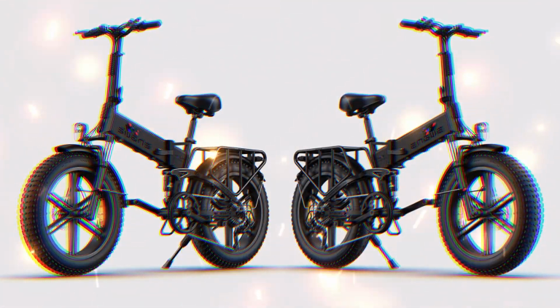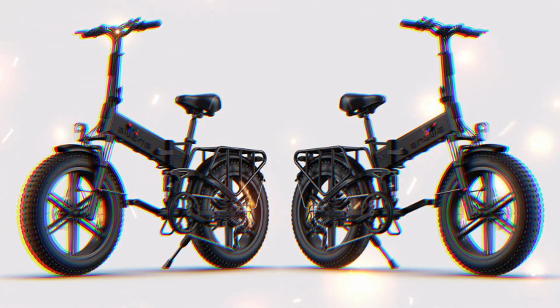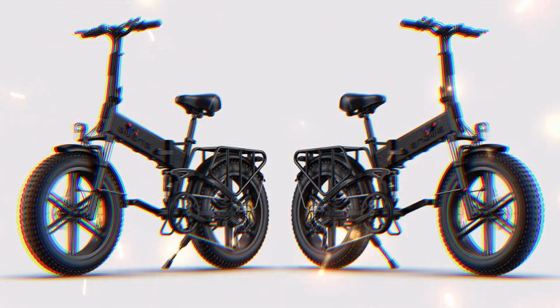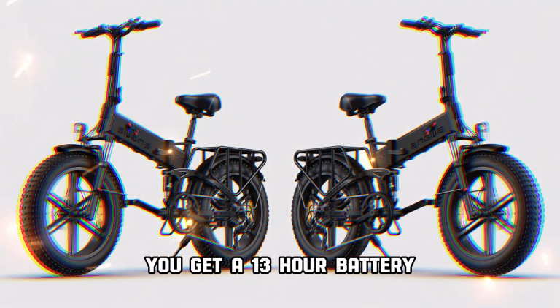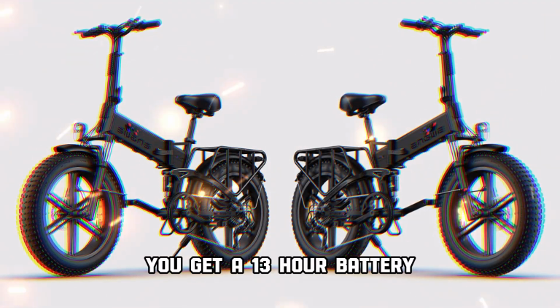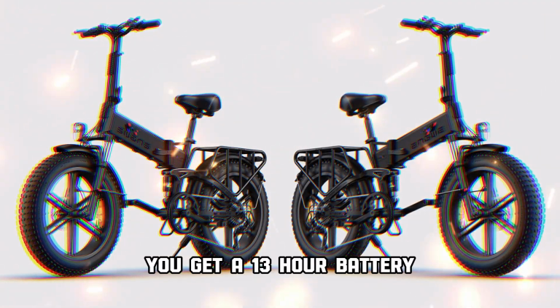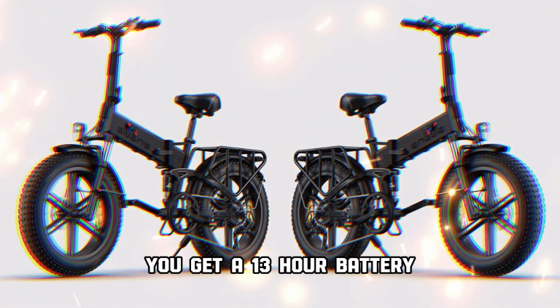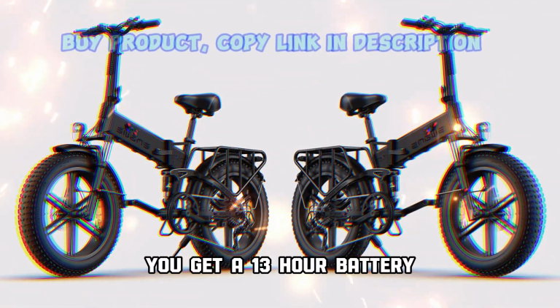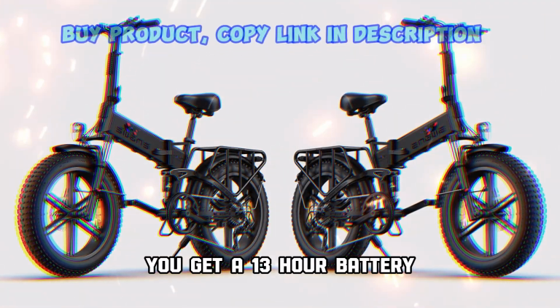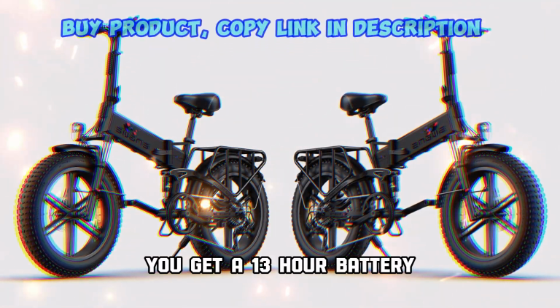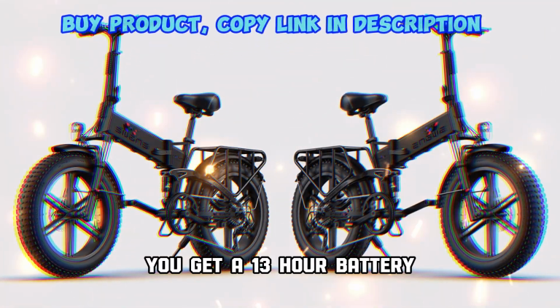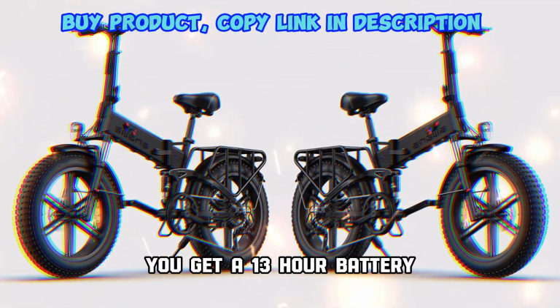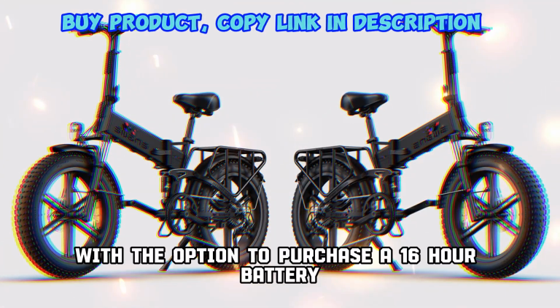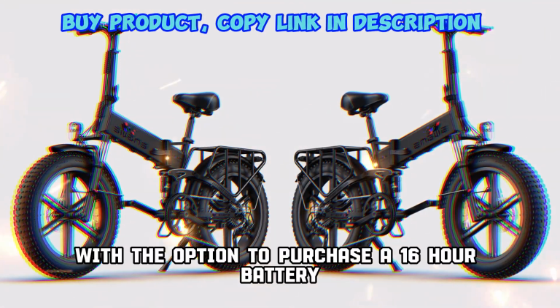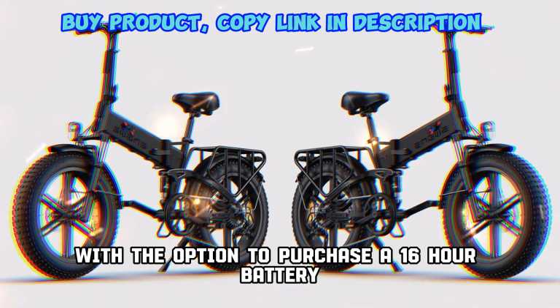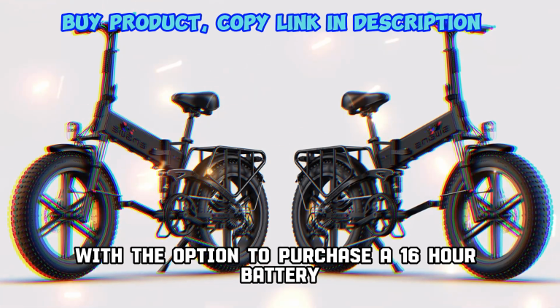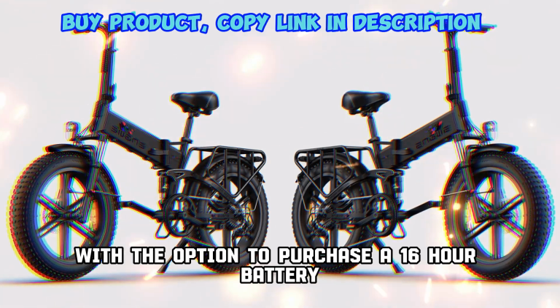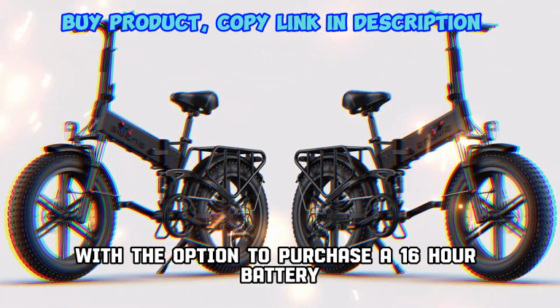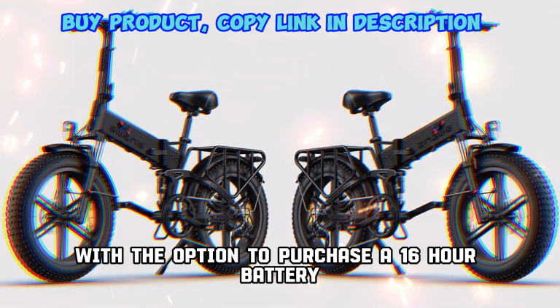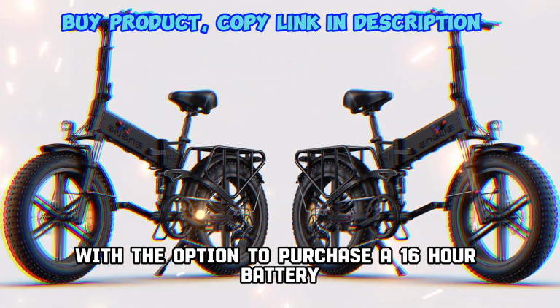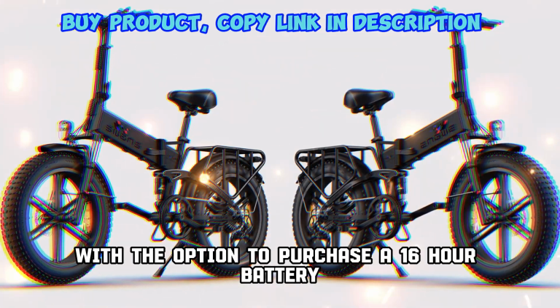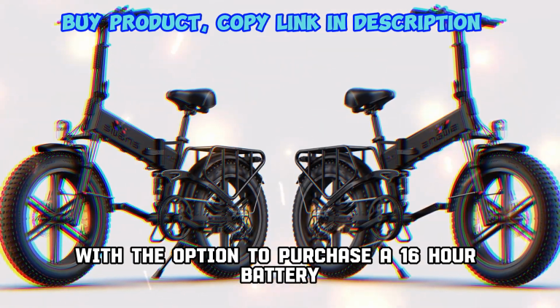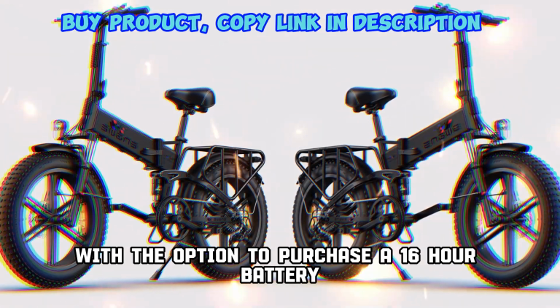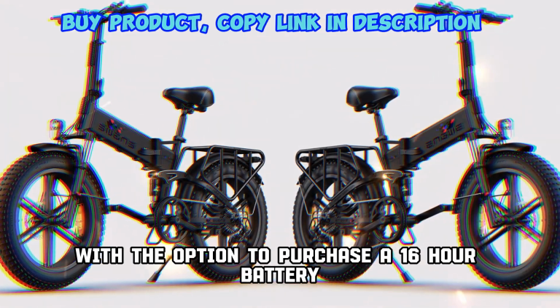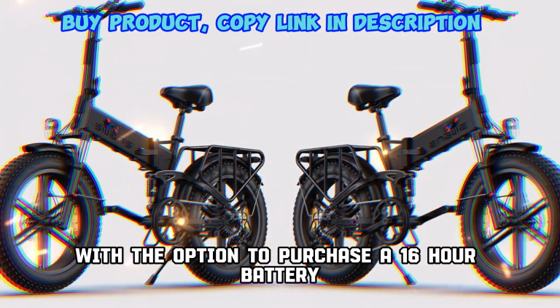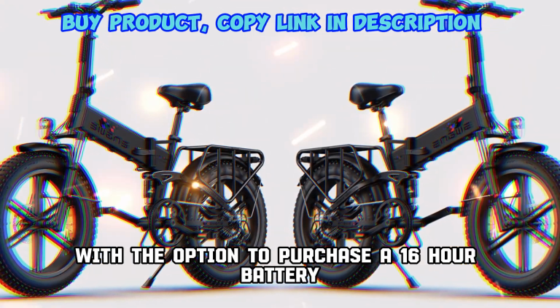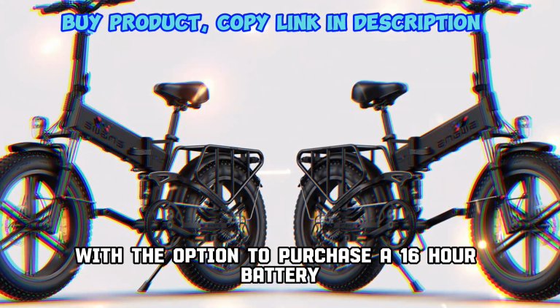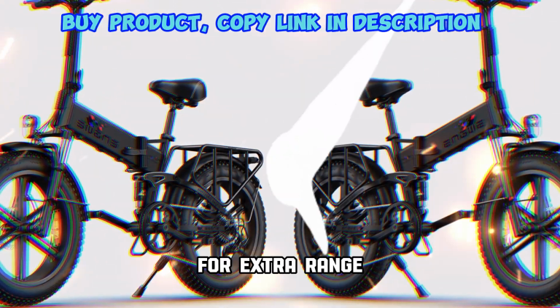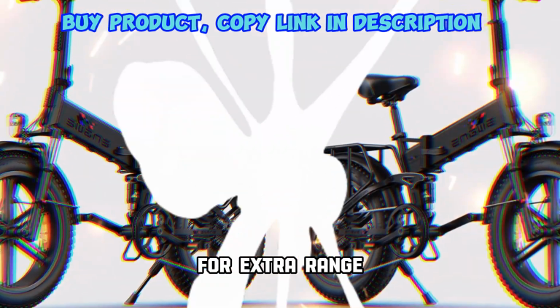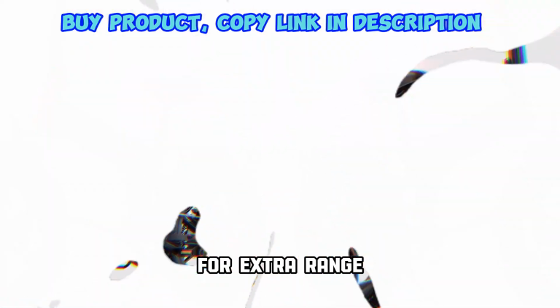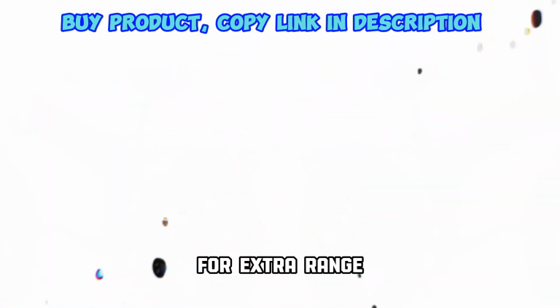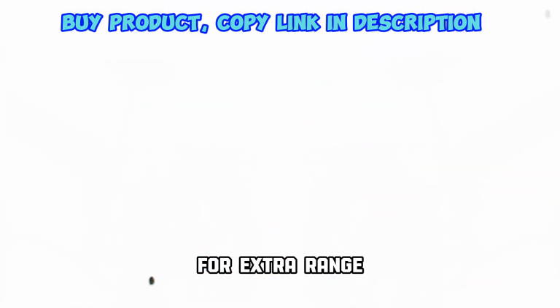You get a 13Ah battery, with the option to purchase a 16Ah battery for extra range.